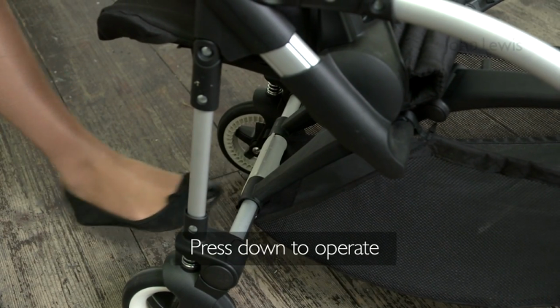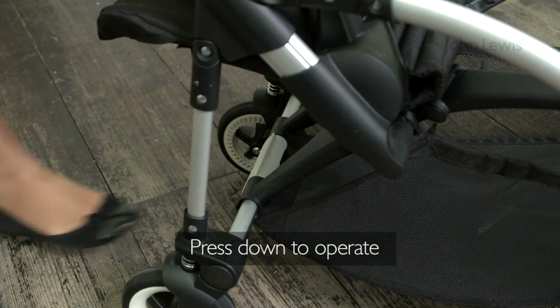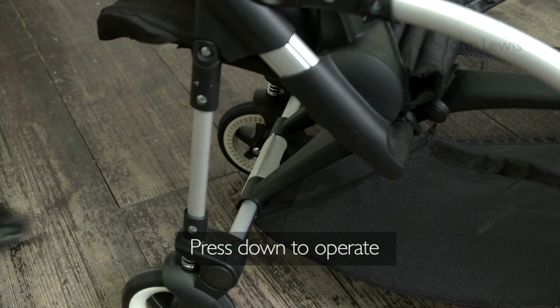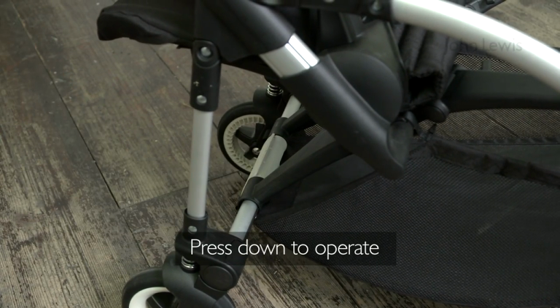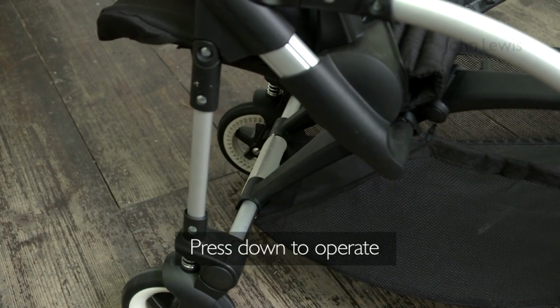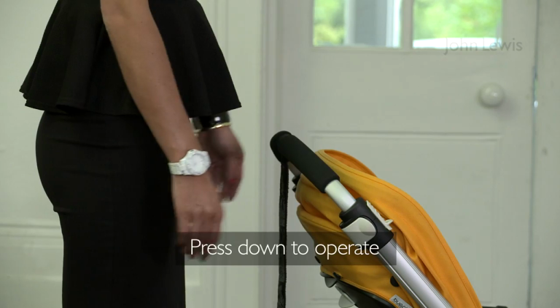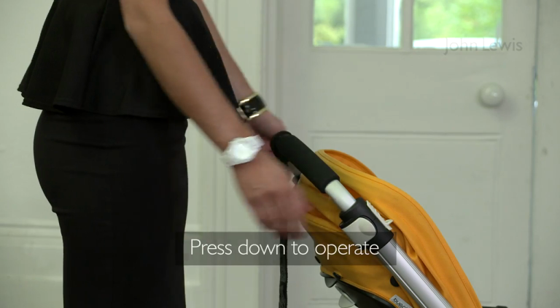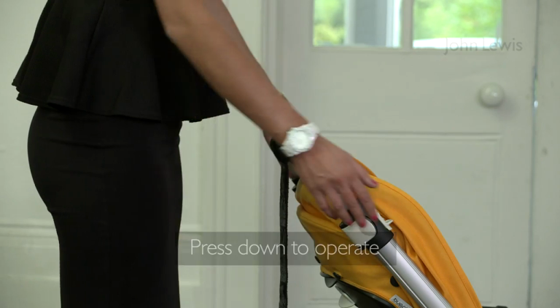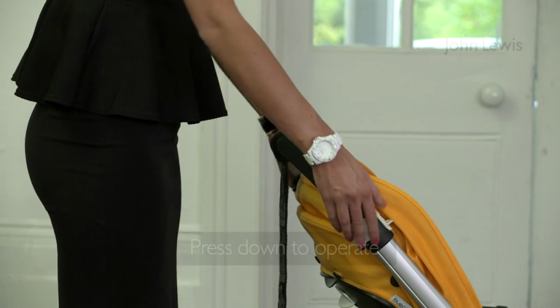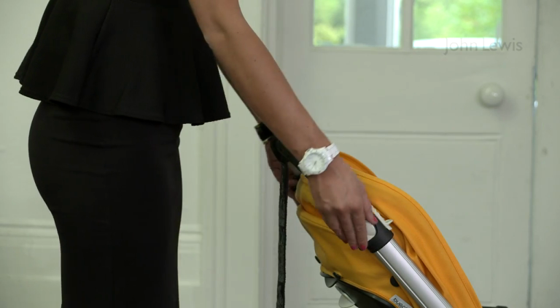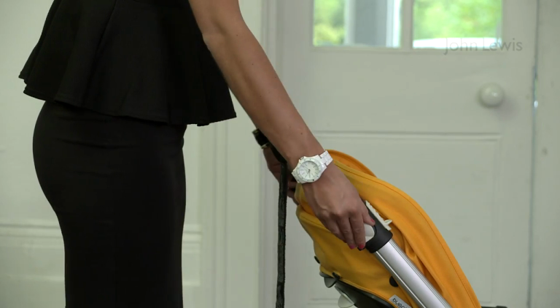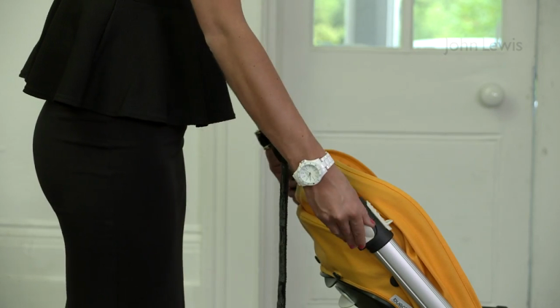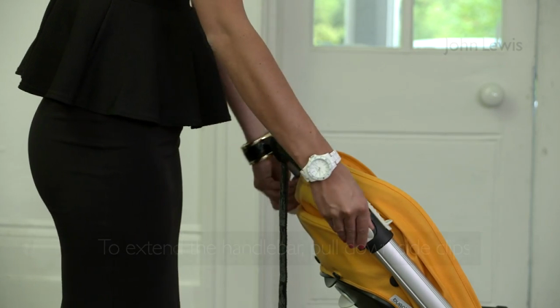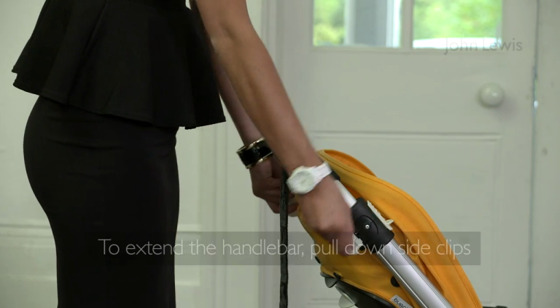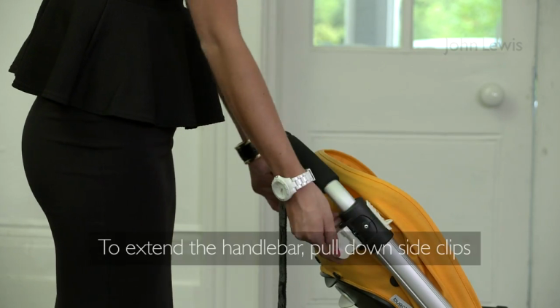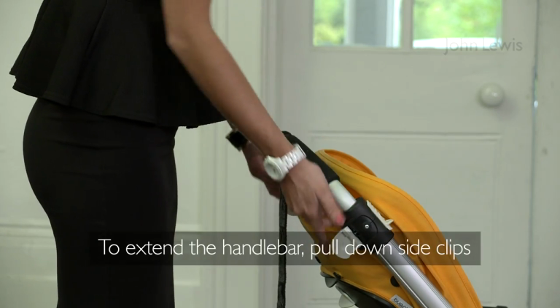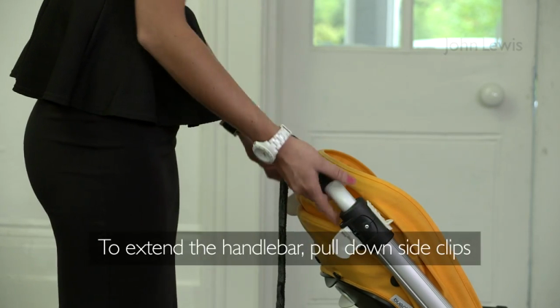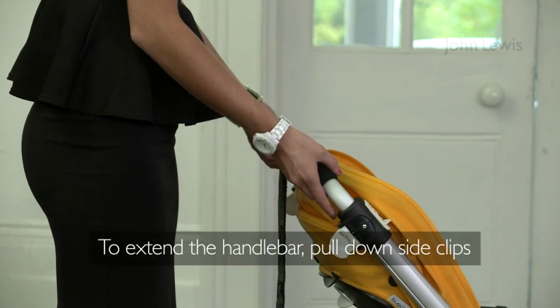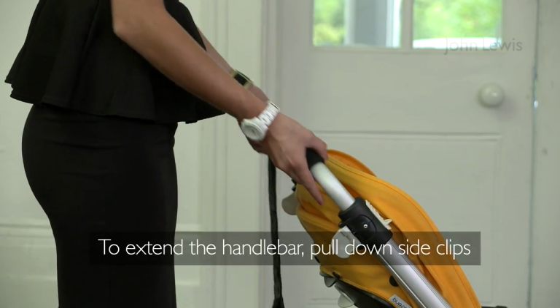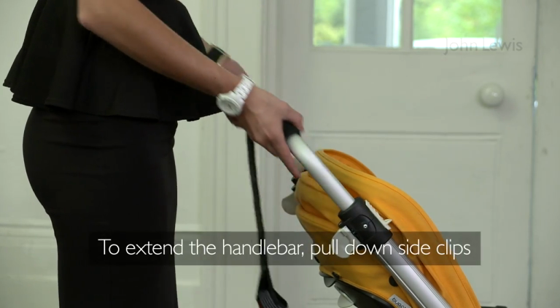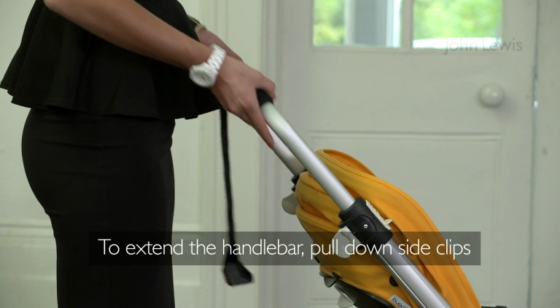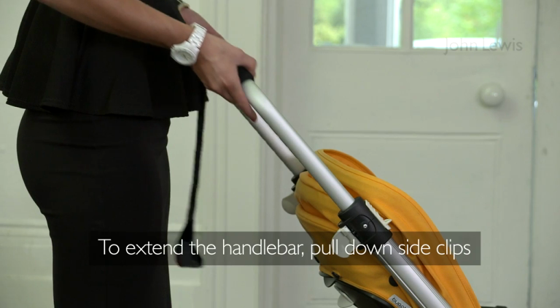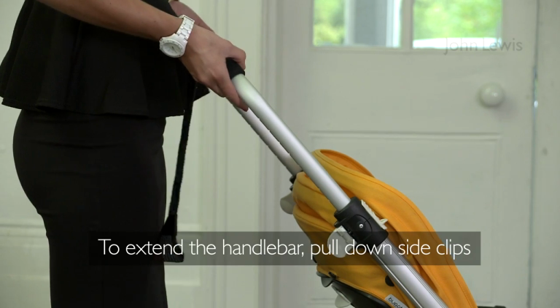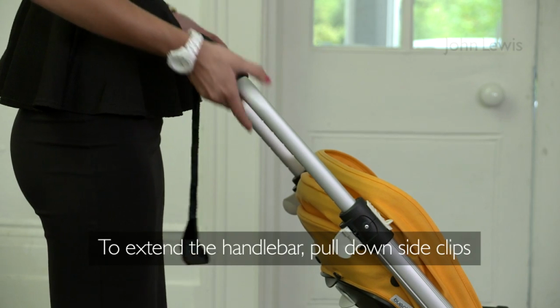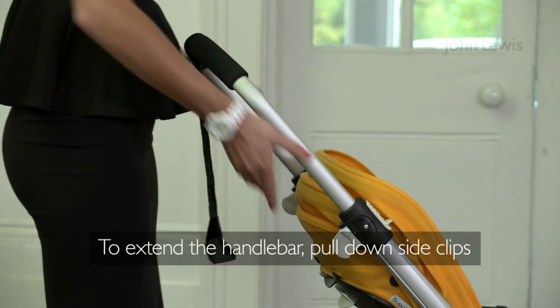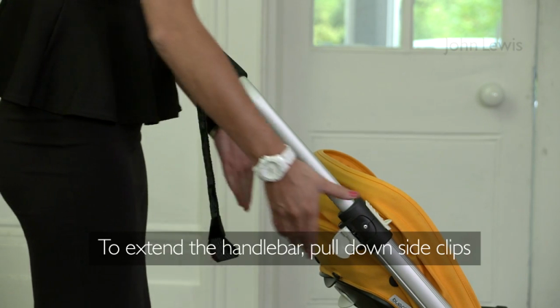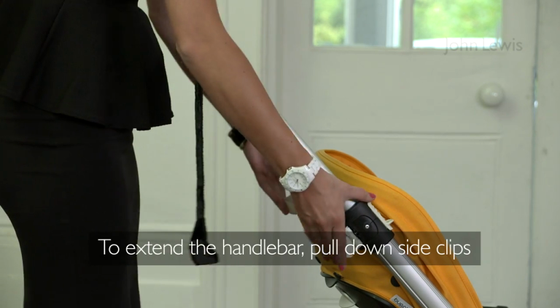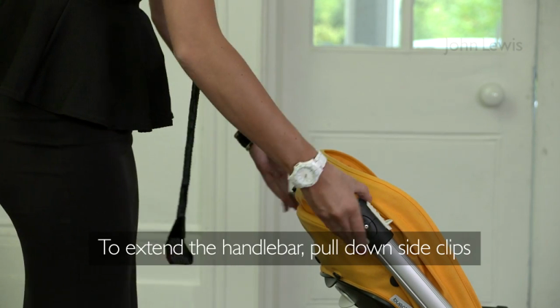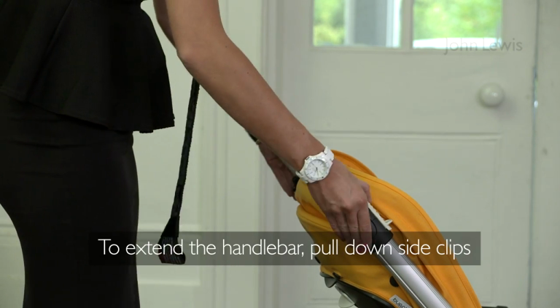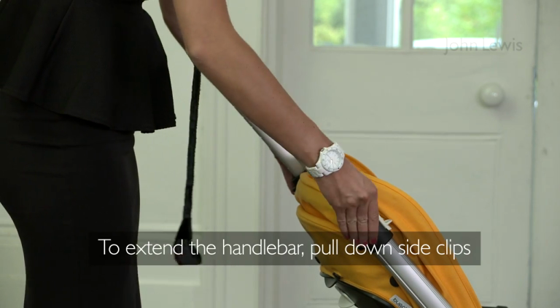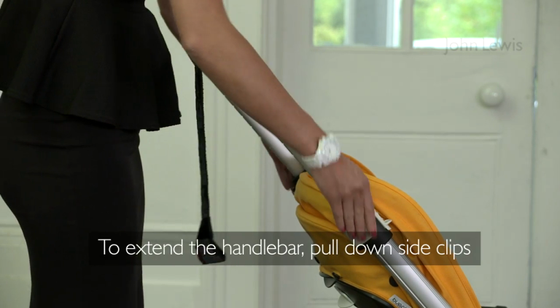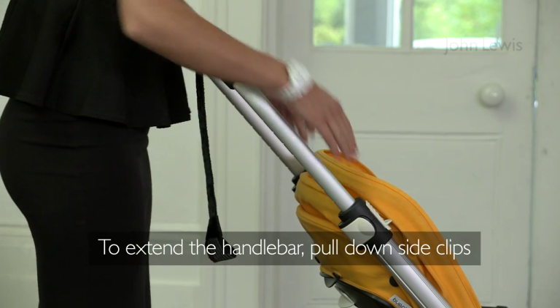To extend the handlebar, pull down the clips at the side and adjust to the correct height.